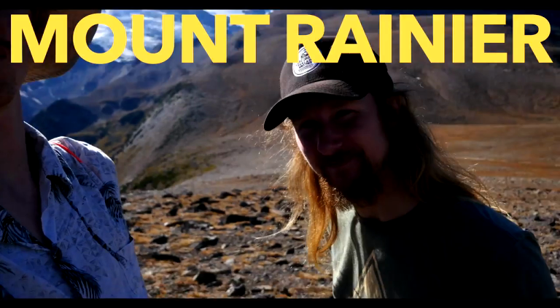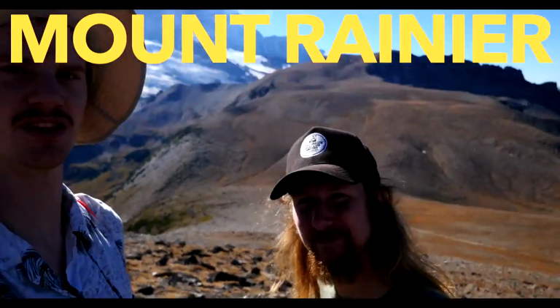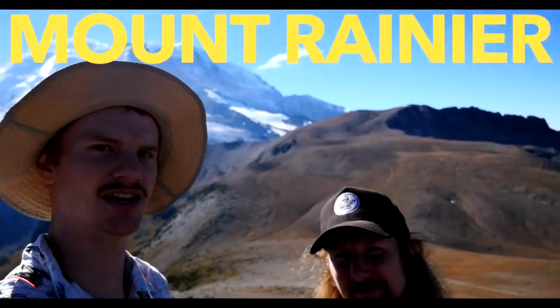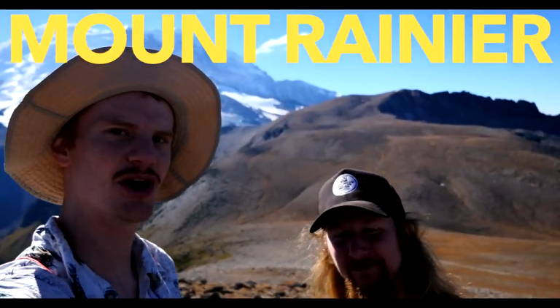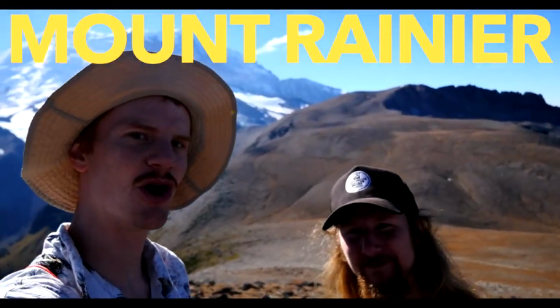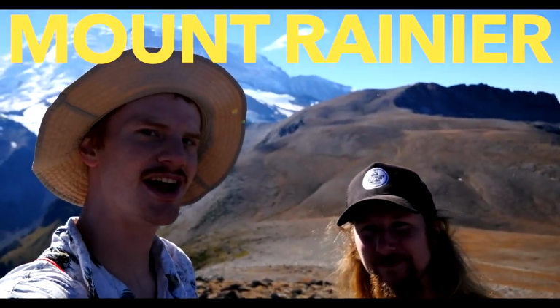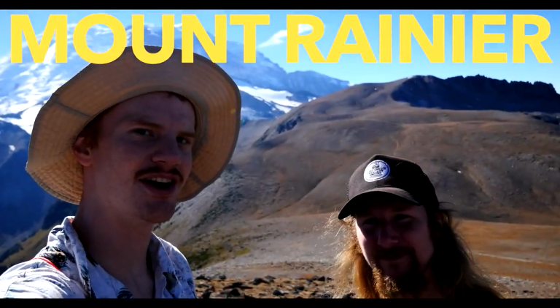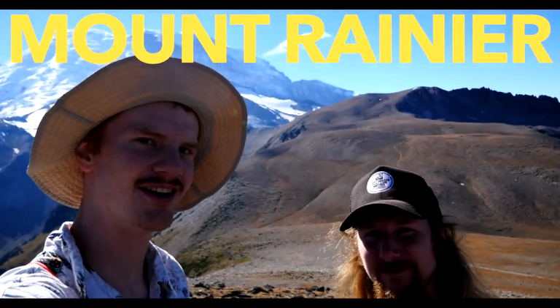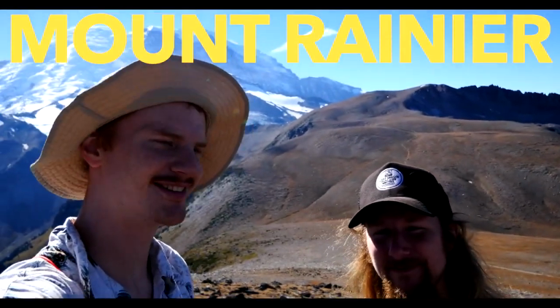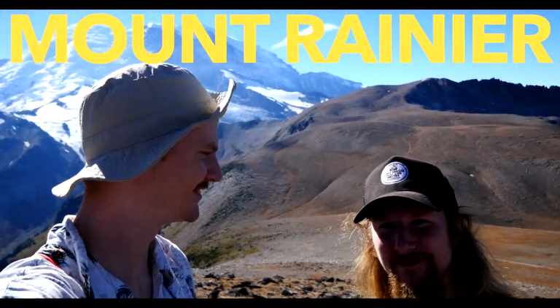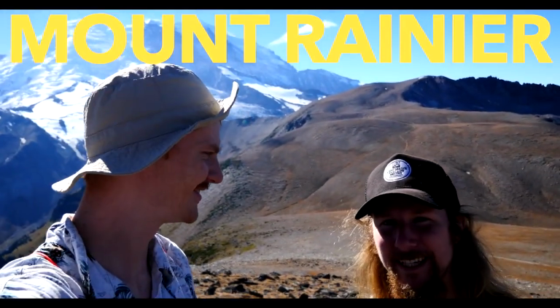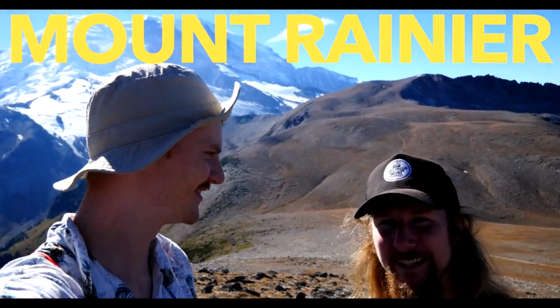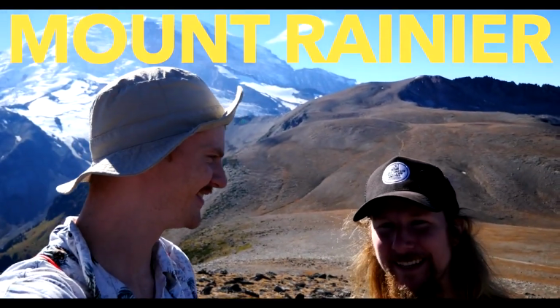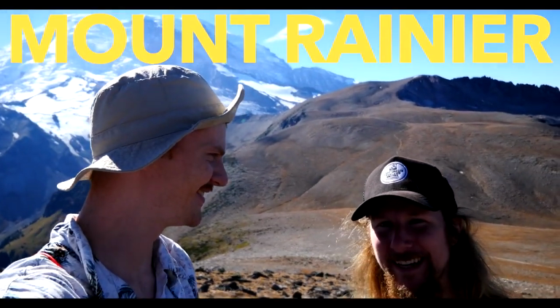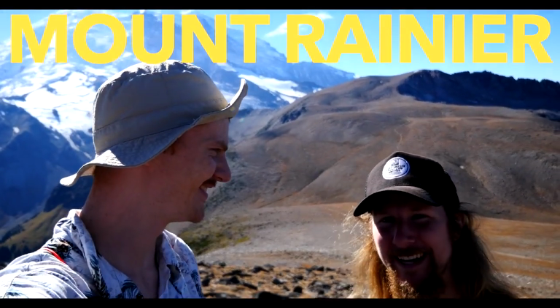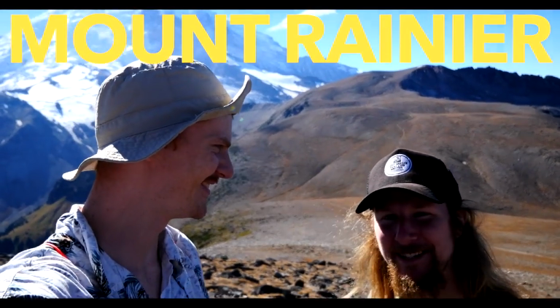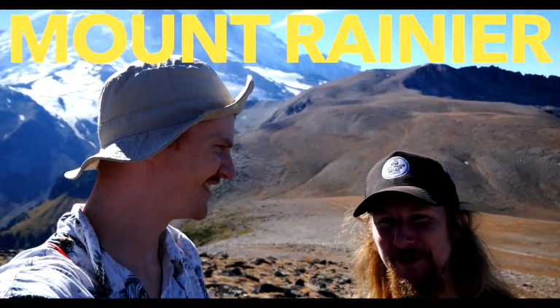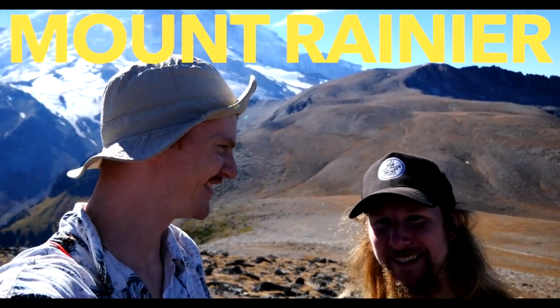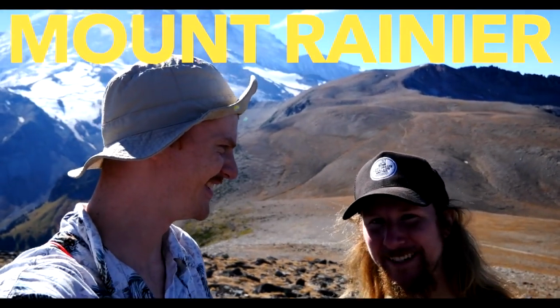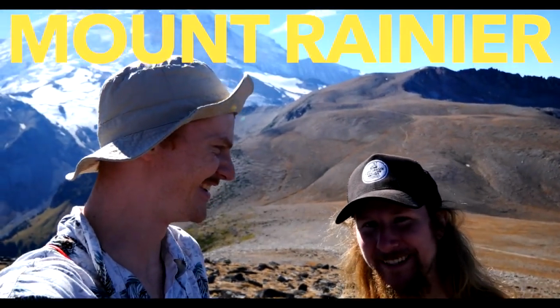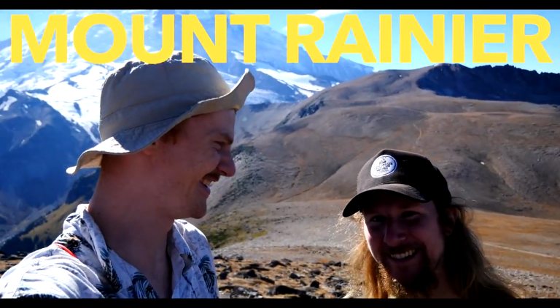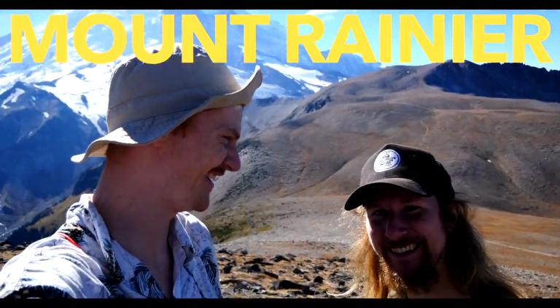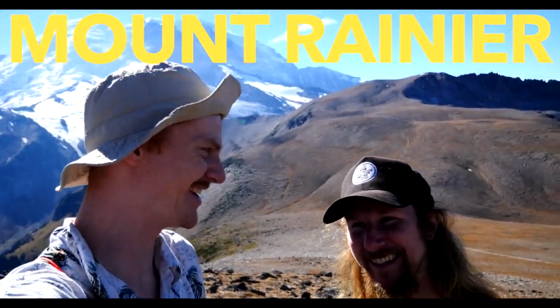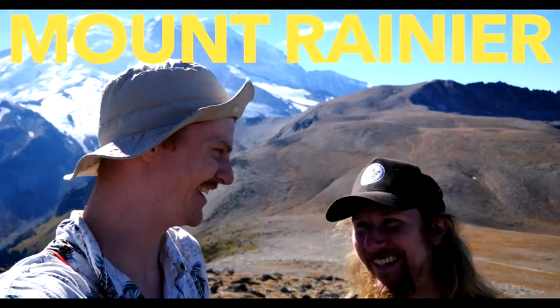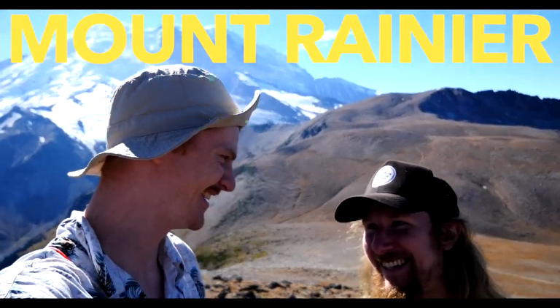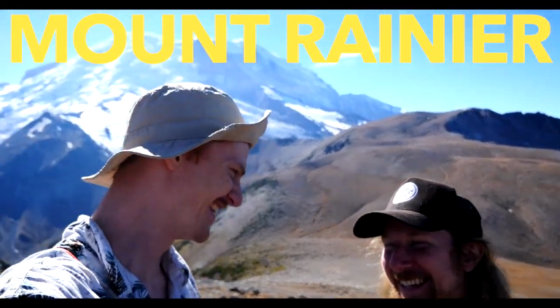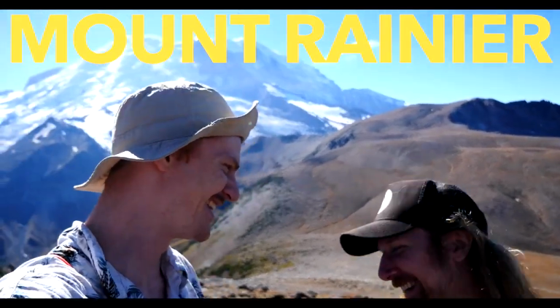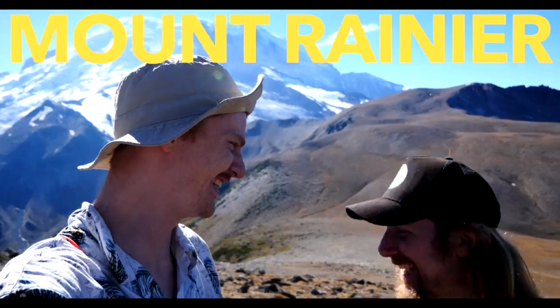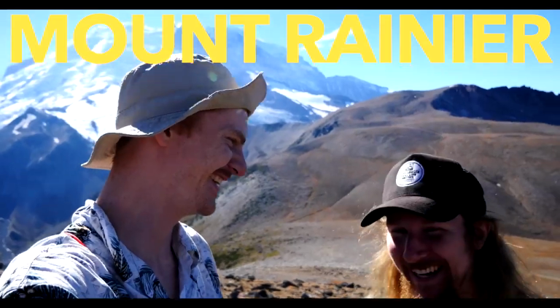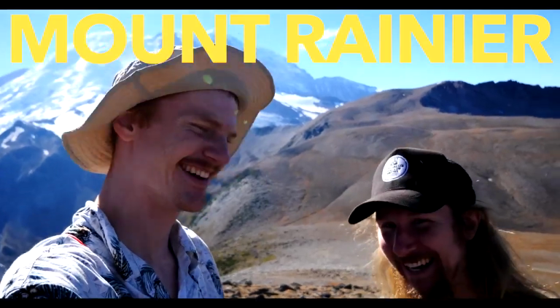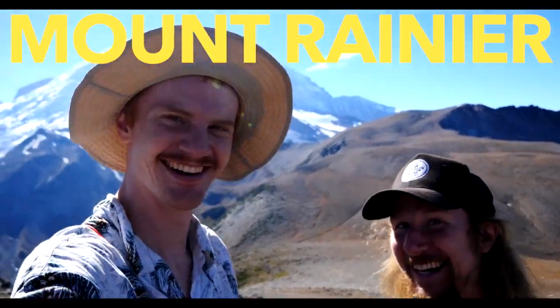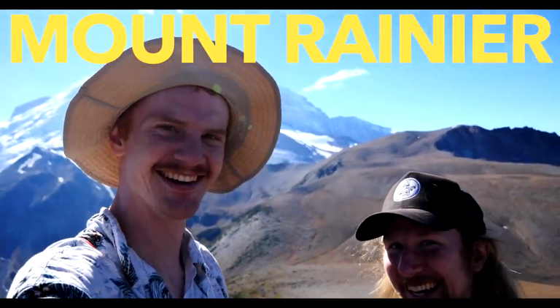Oh, hey there. It's Hayden and Jordan here. Again.